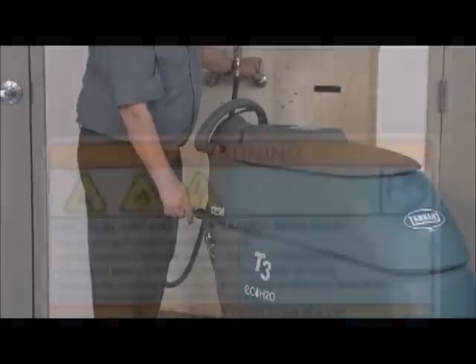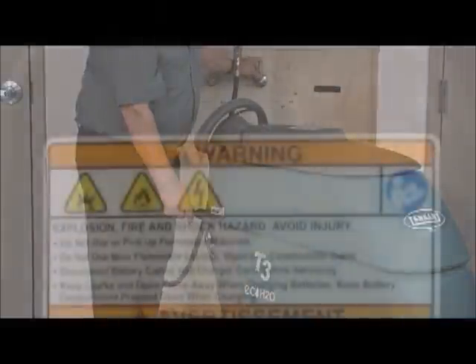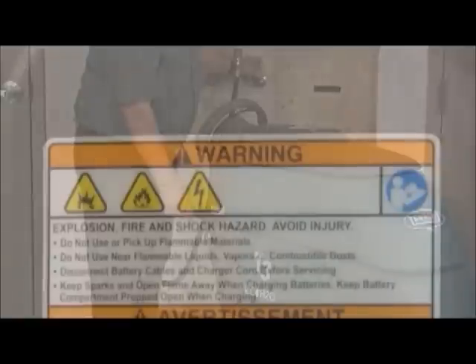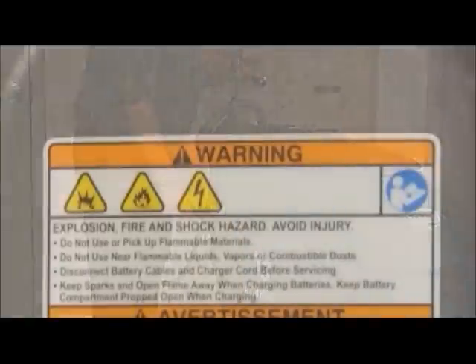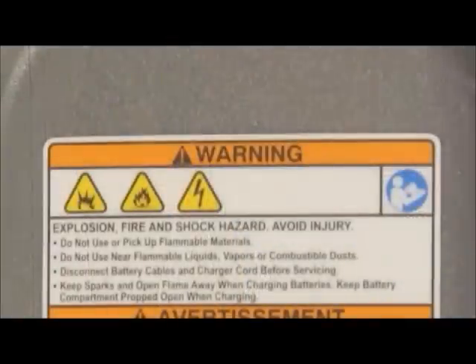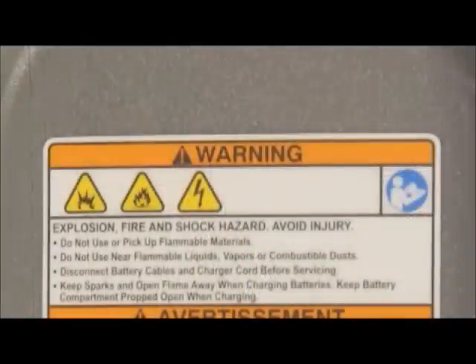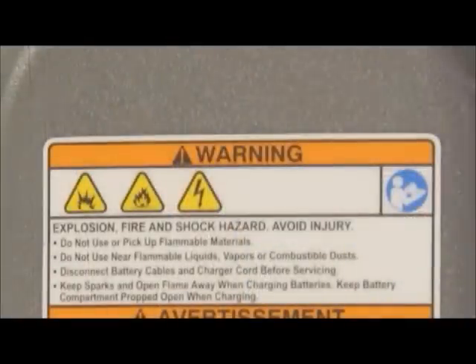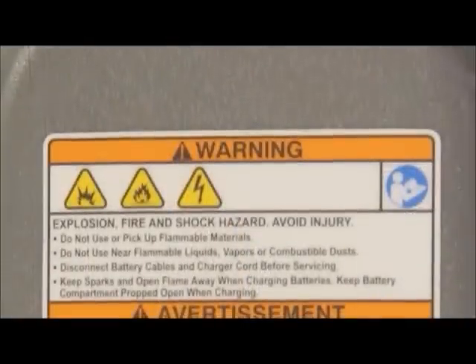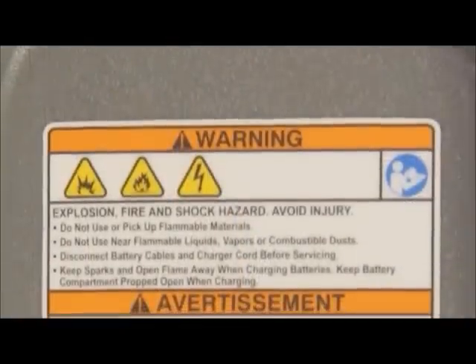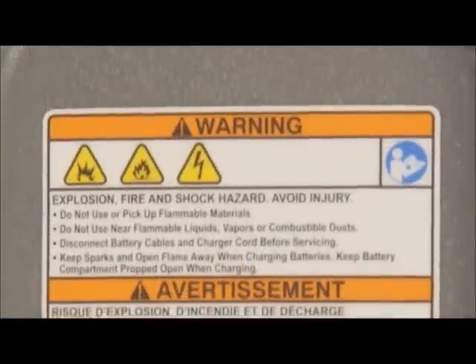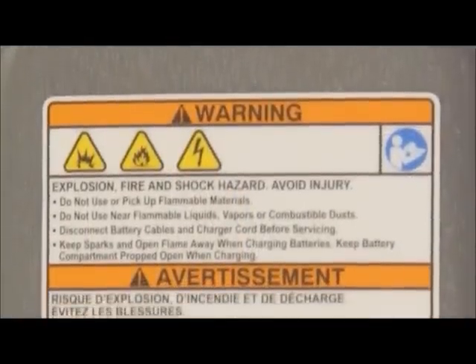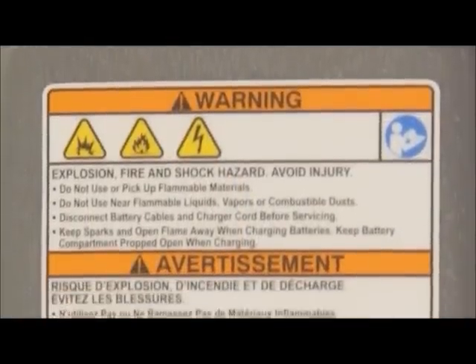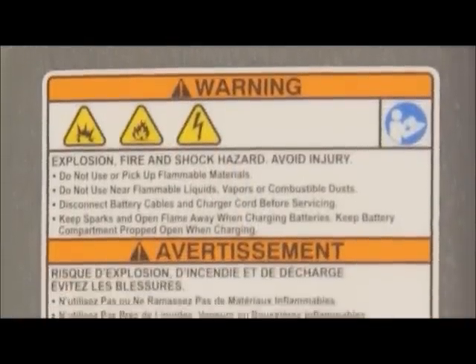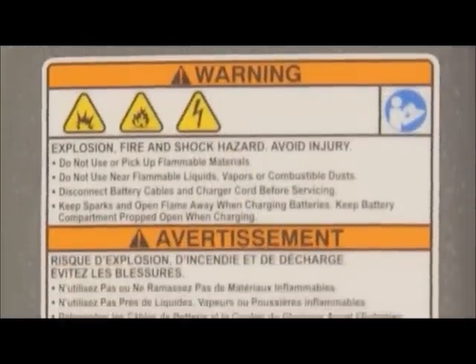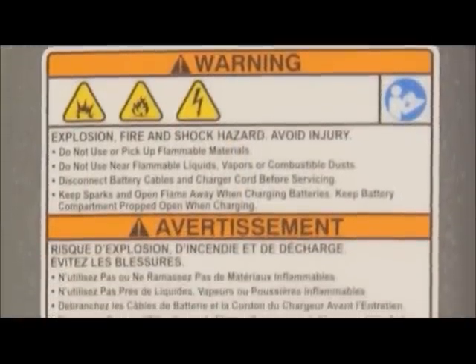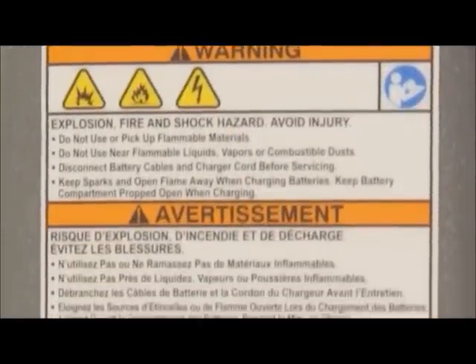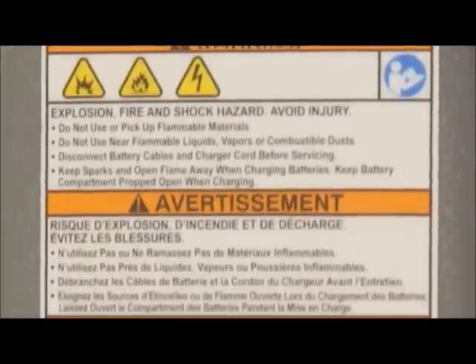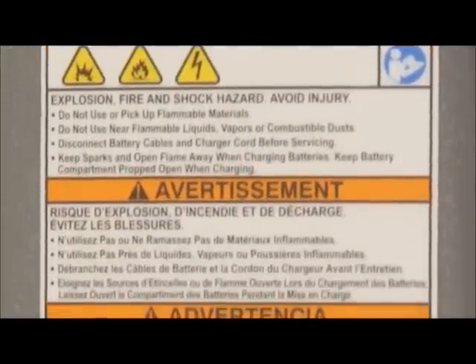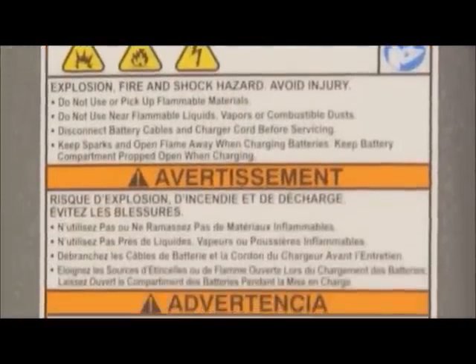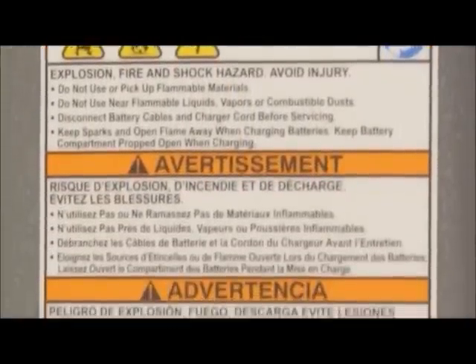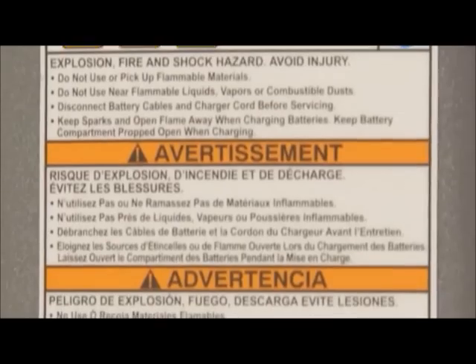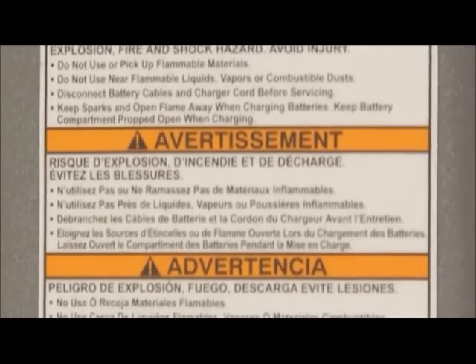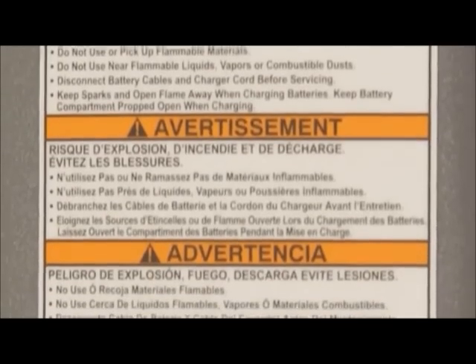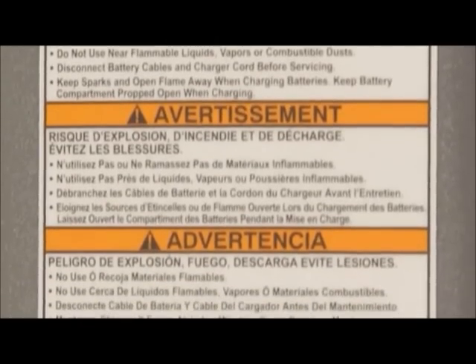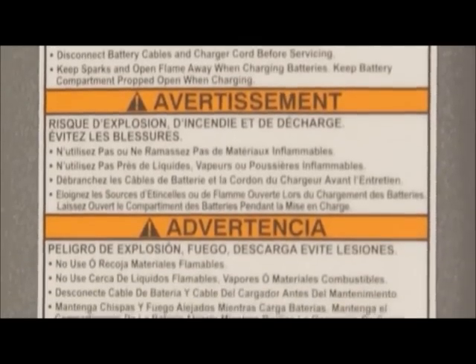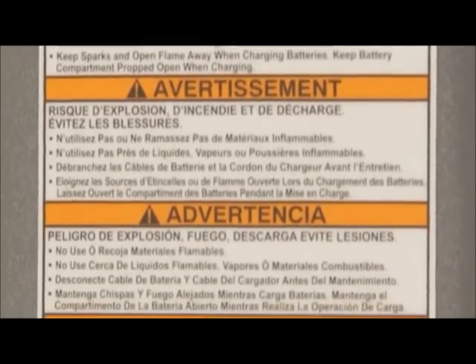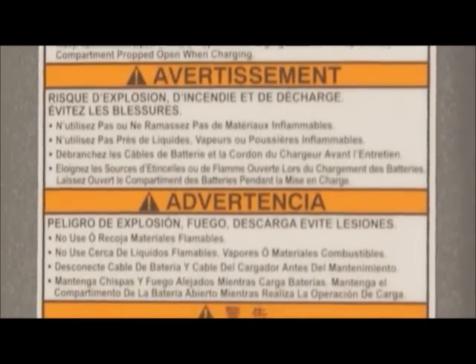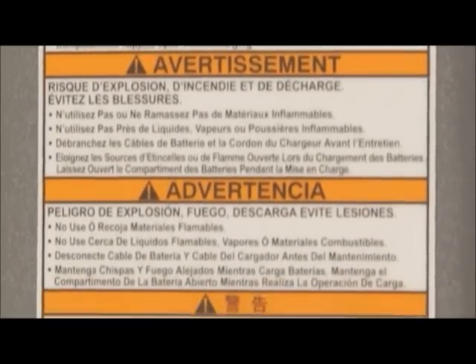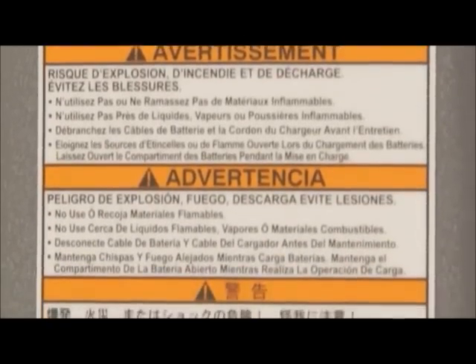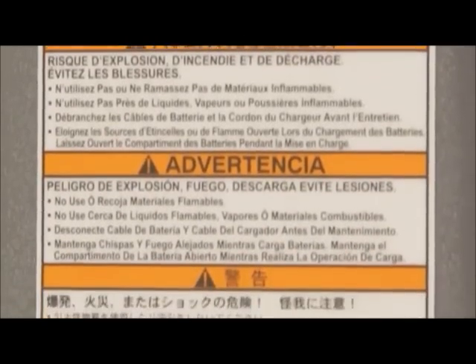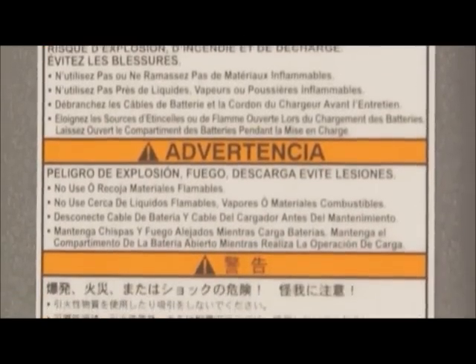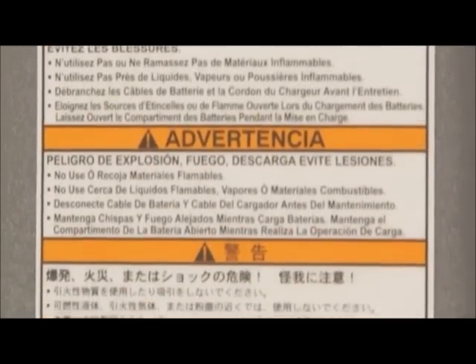Warning: fire or explosion hazard. Never use or pick up flammable liquids or reactive metals.